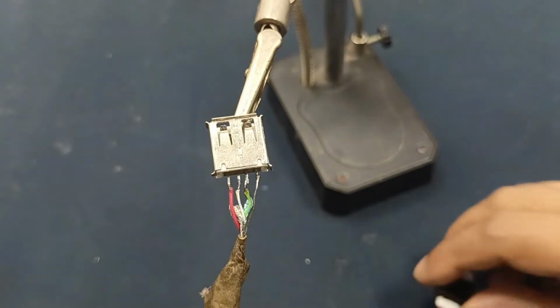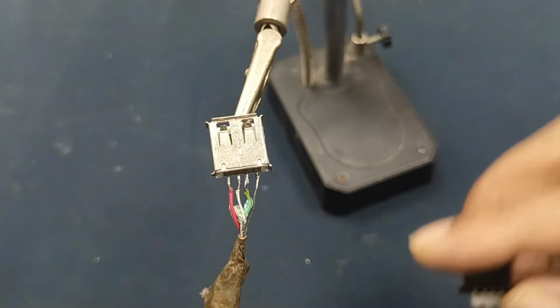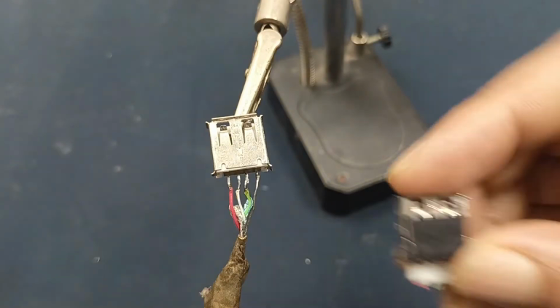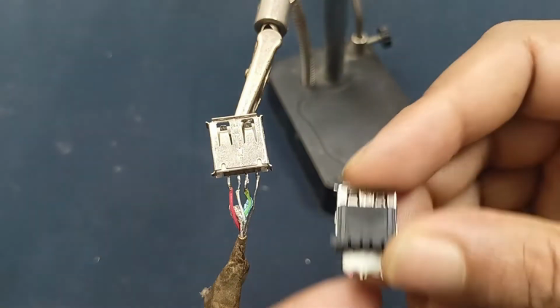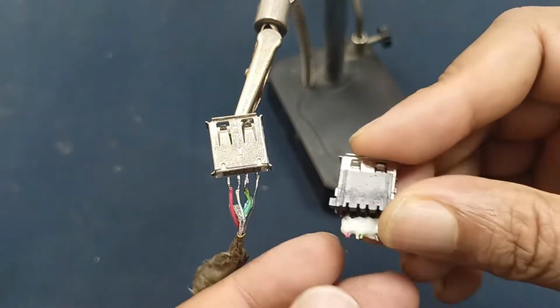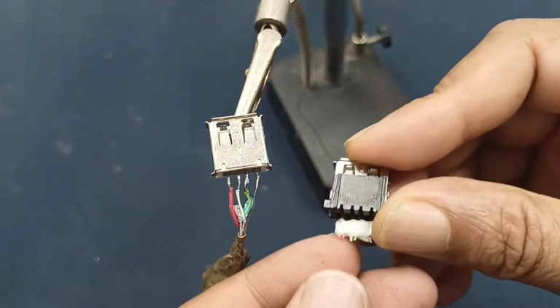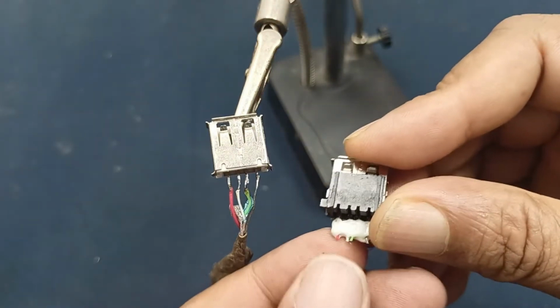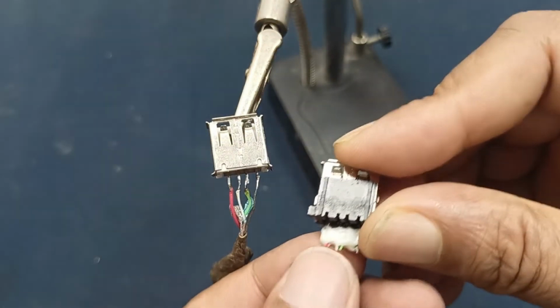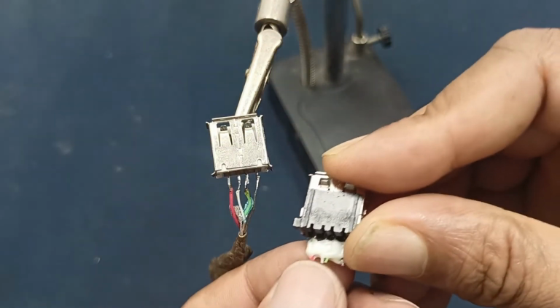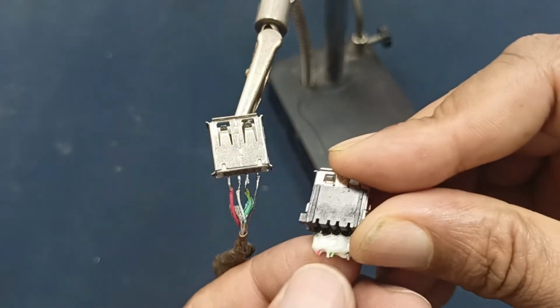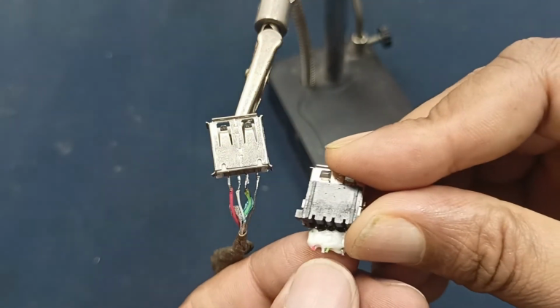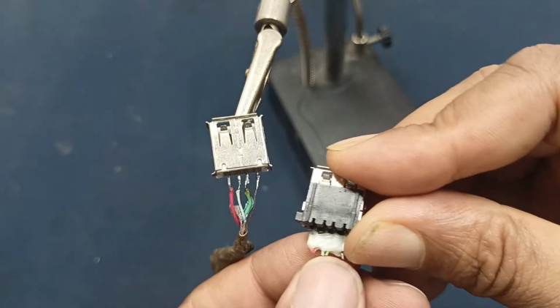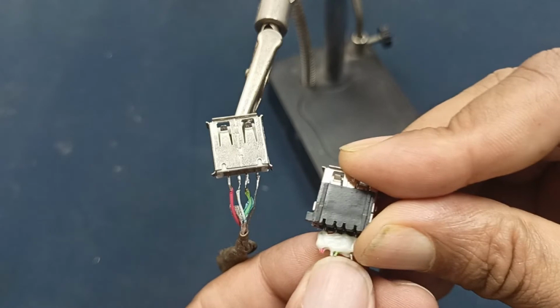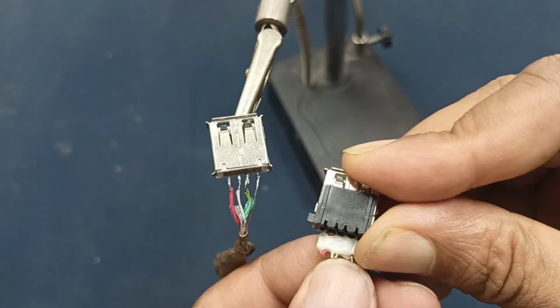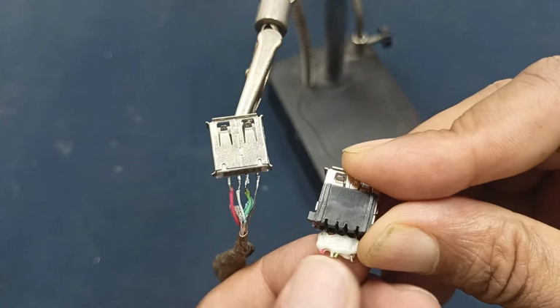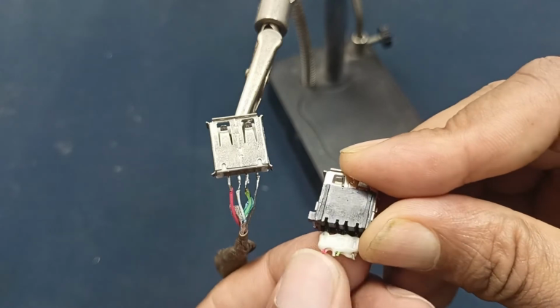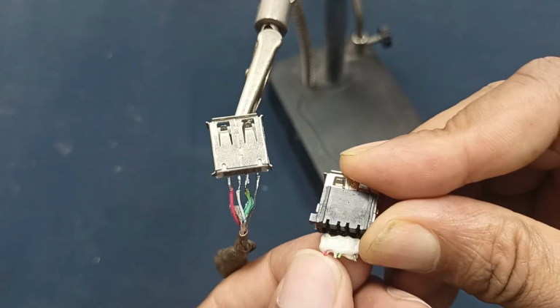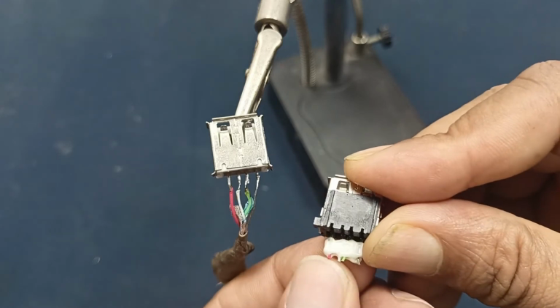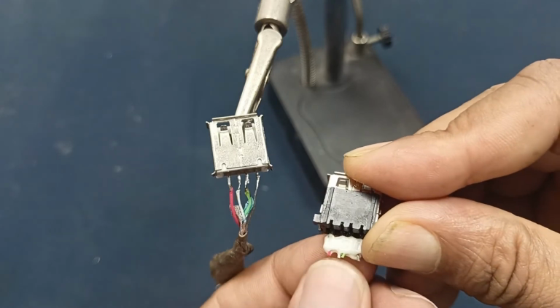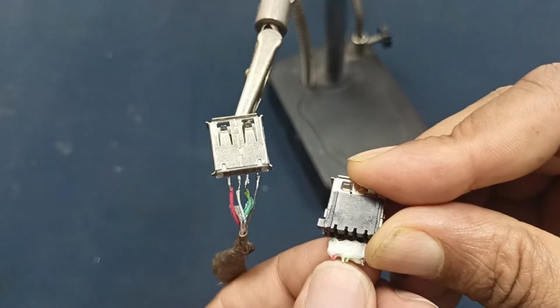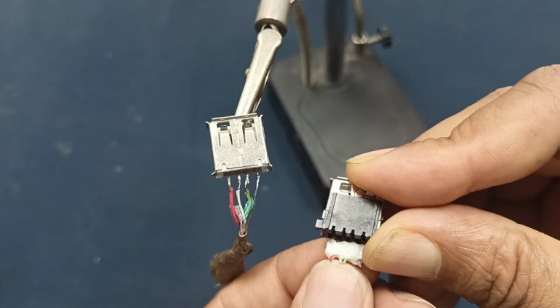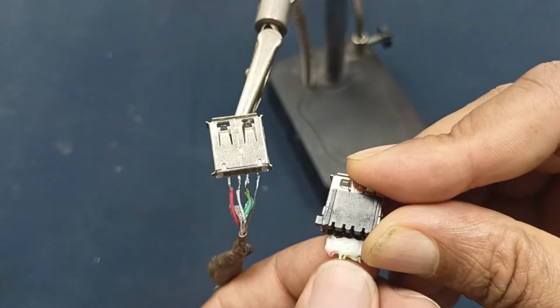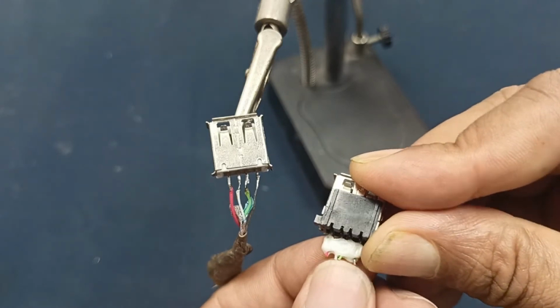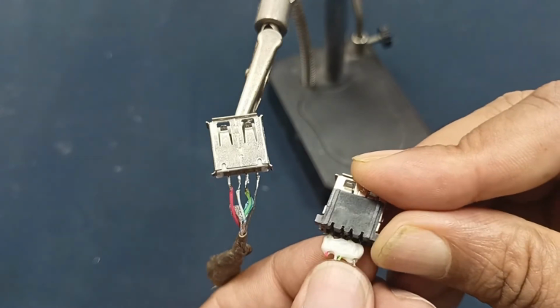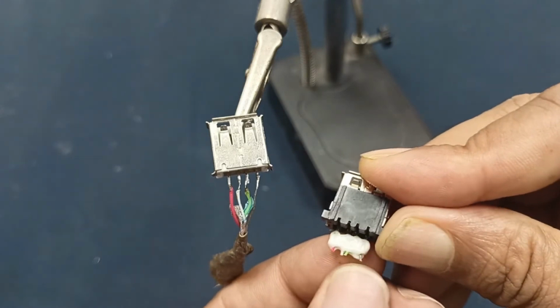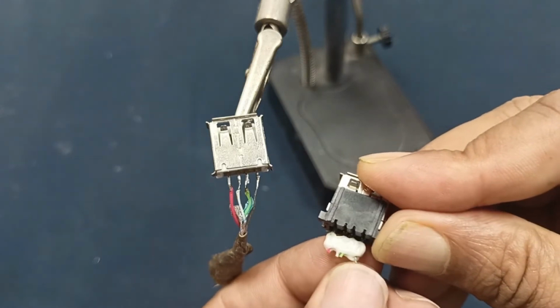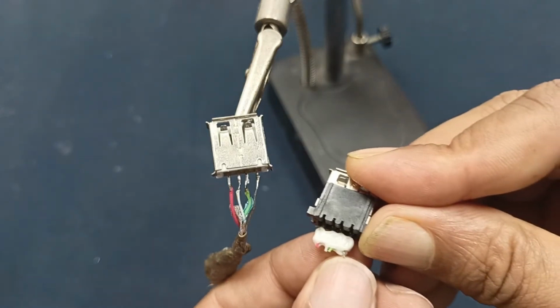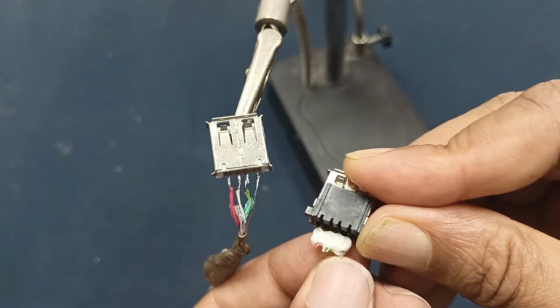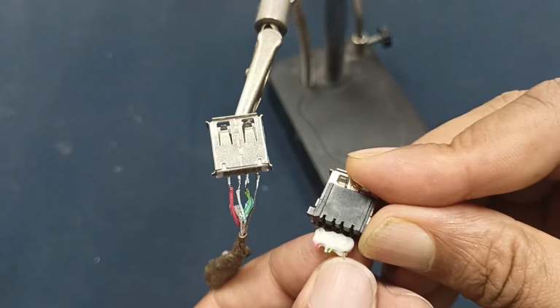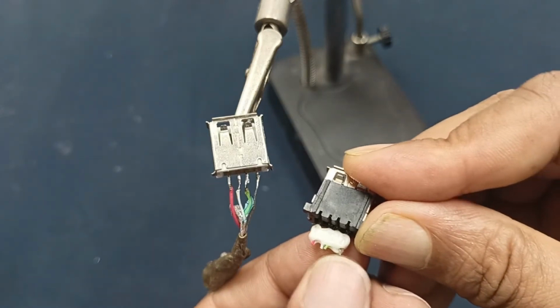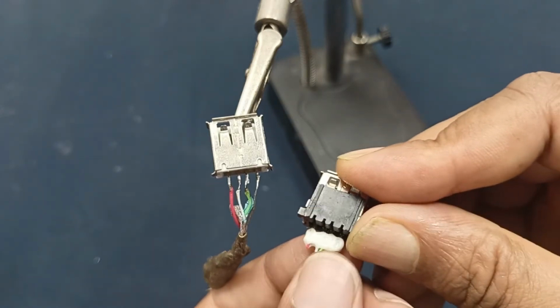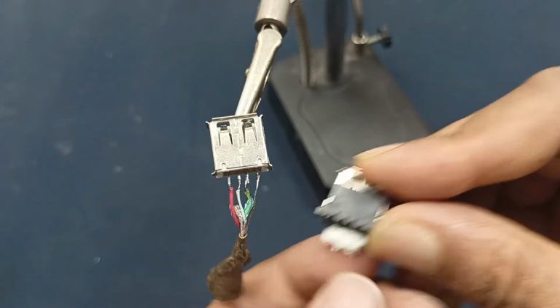You can see here — here is the cable connection. Red, white, green, and brown.